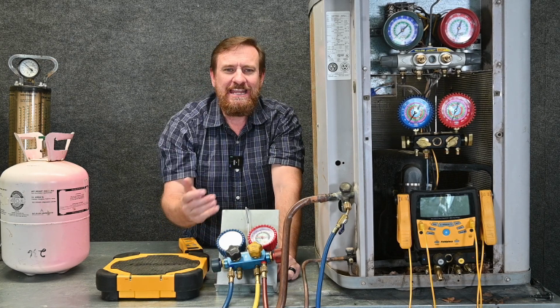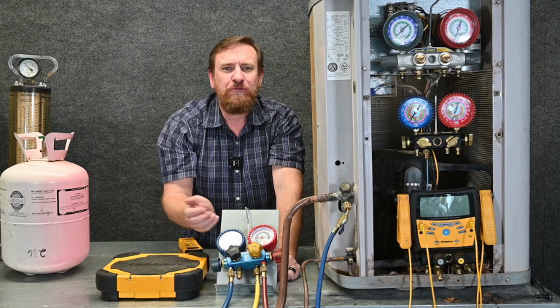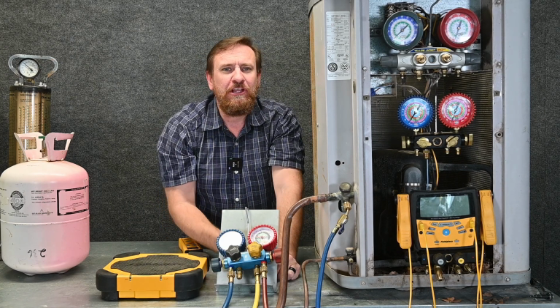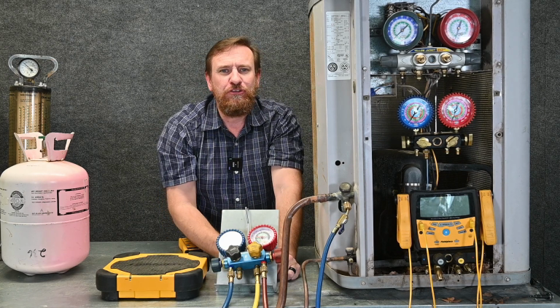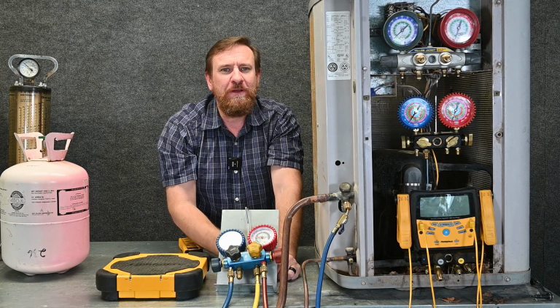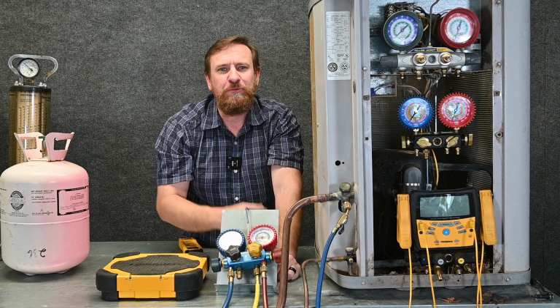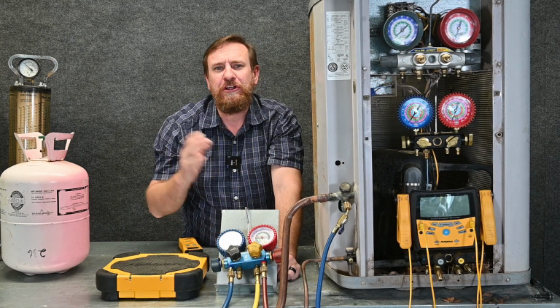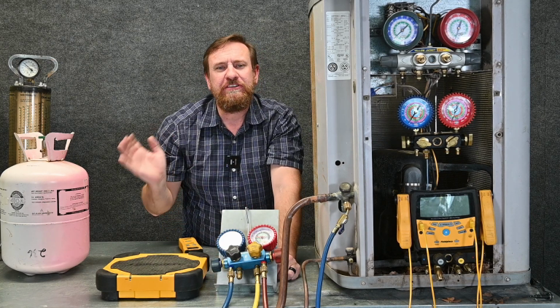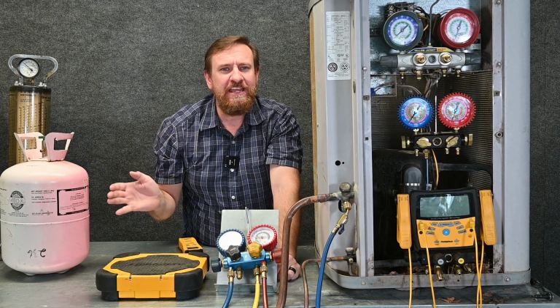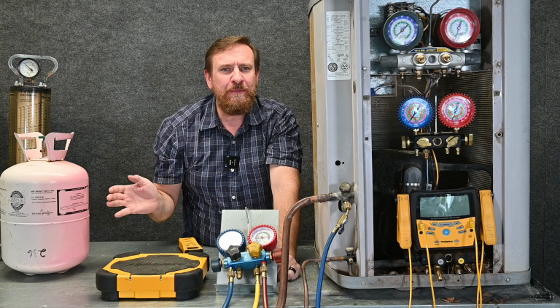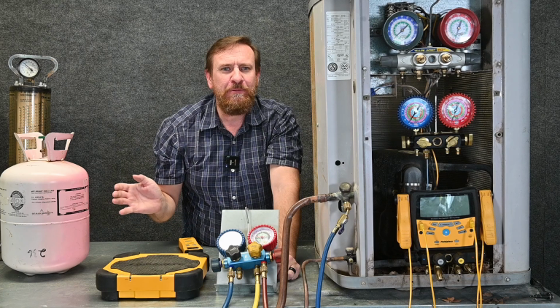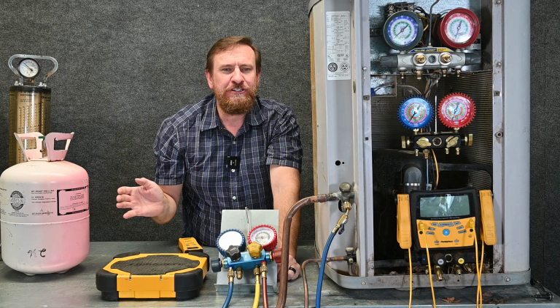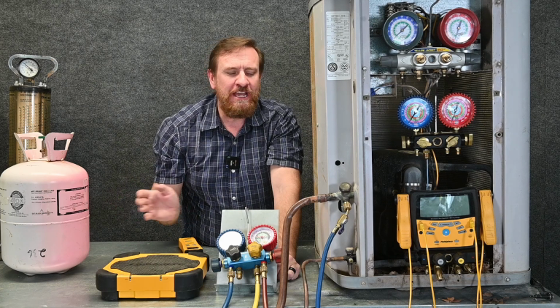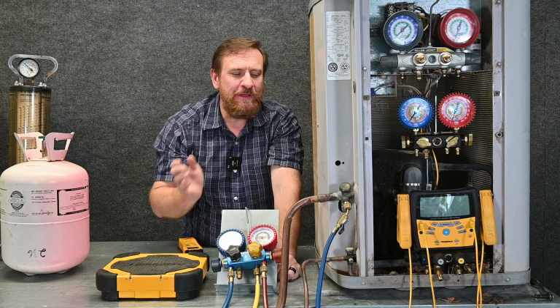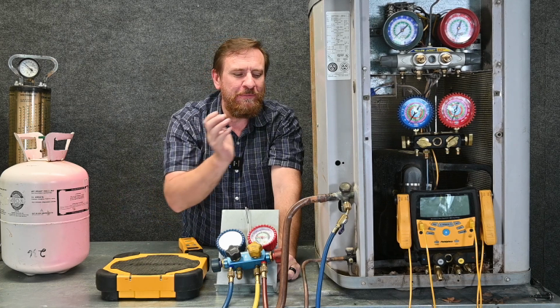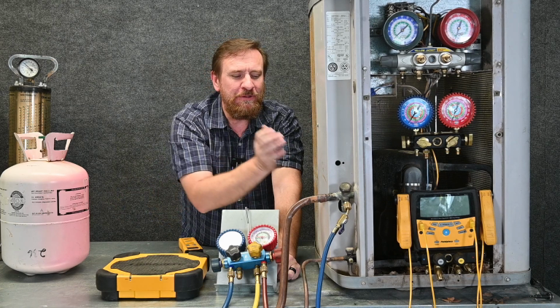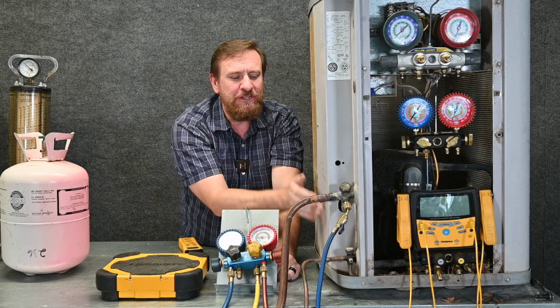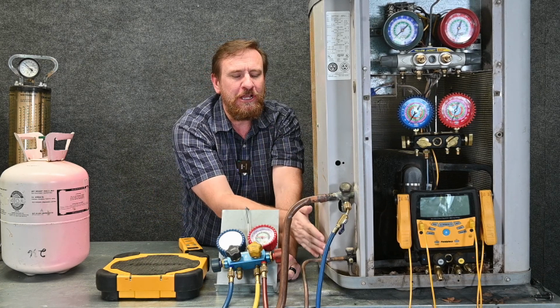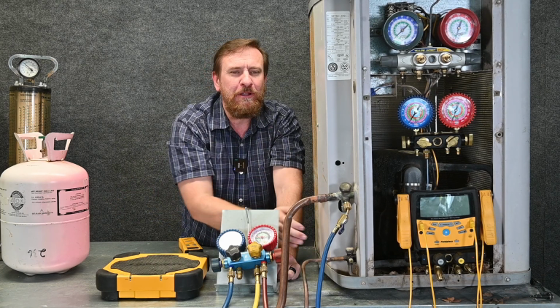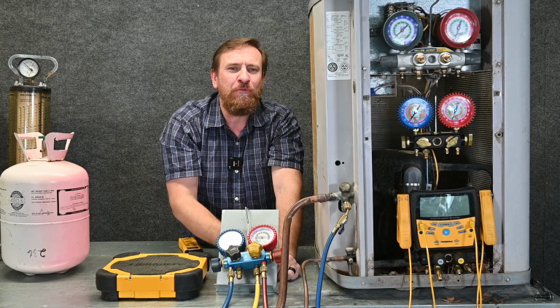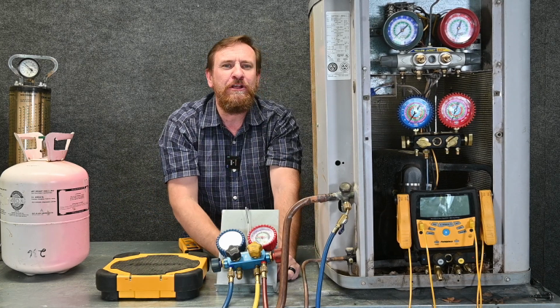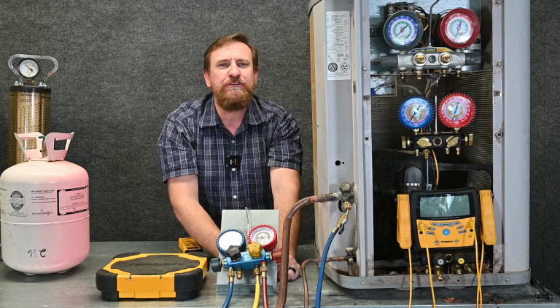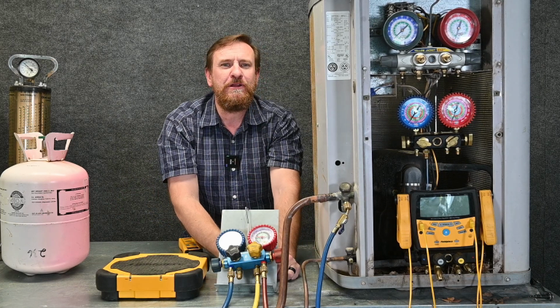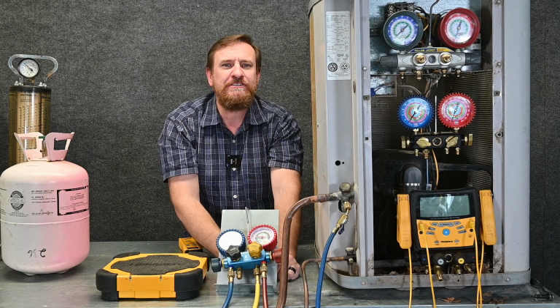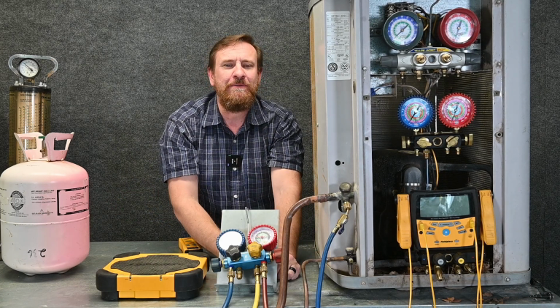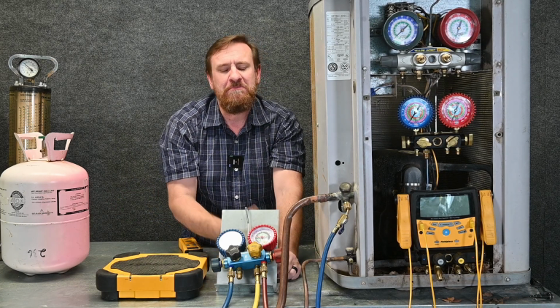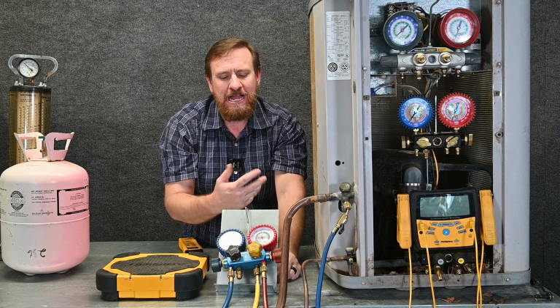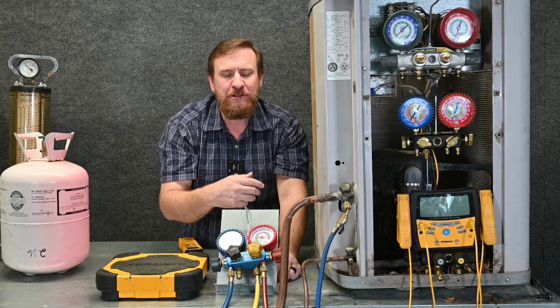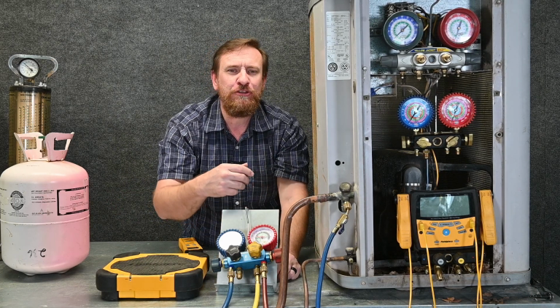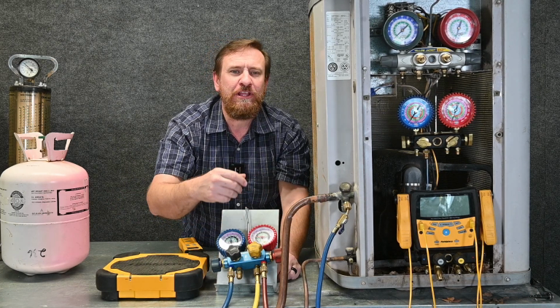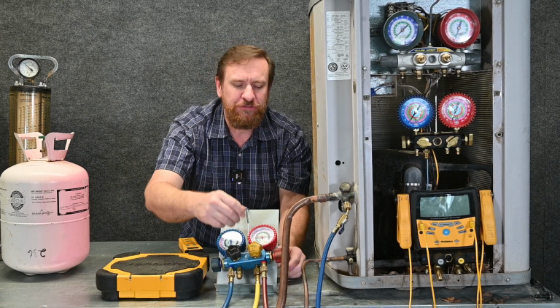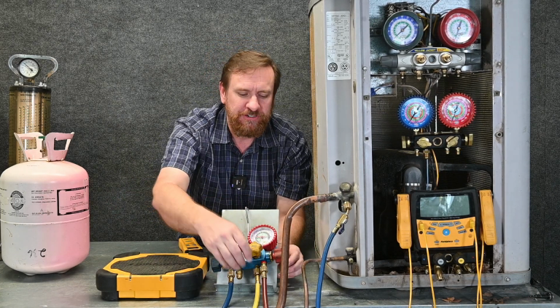Next we can go two ways. We can hook our tank up and purge it that way, or we can go ahead and hook up our red hose and purge it that way. I'm going to do the red hose first.